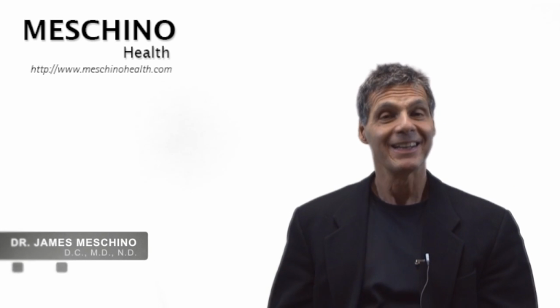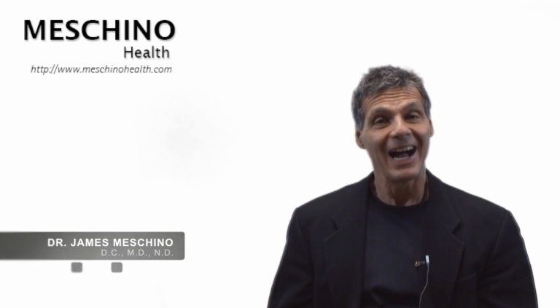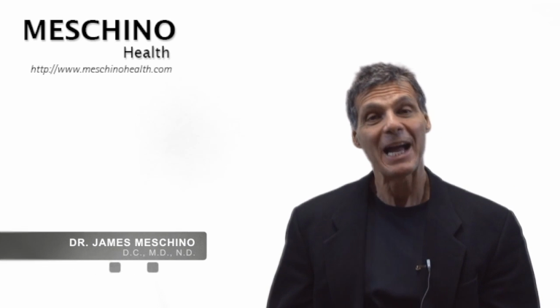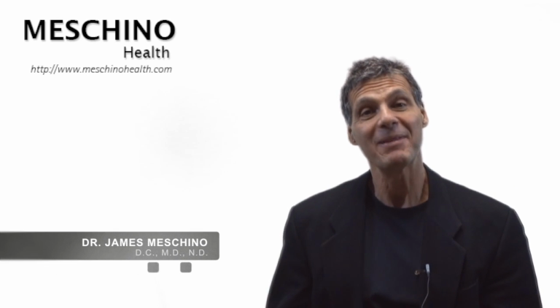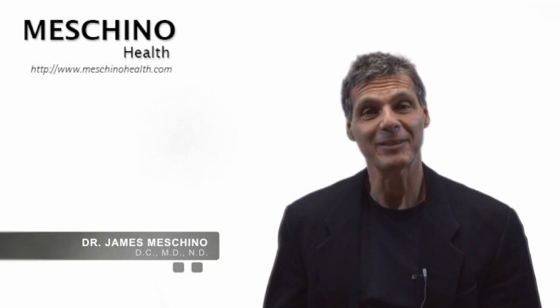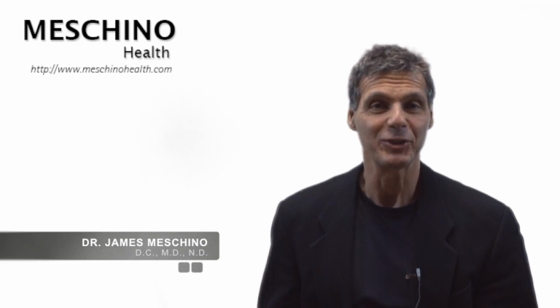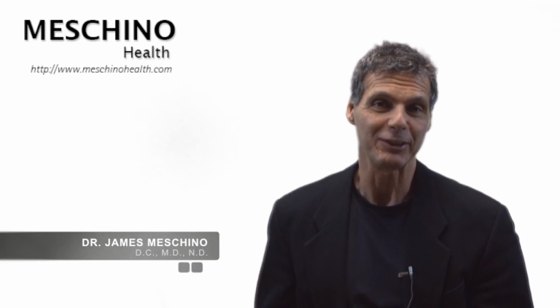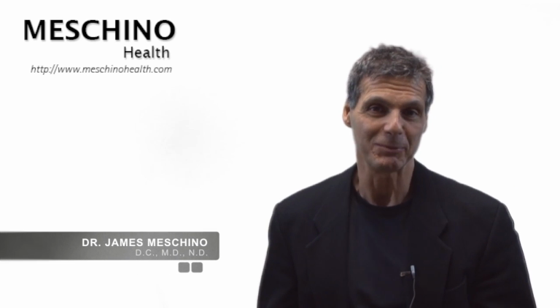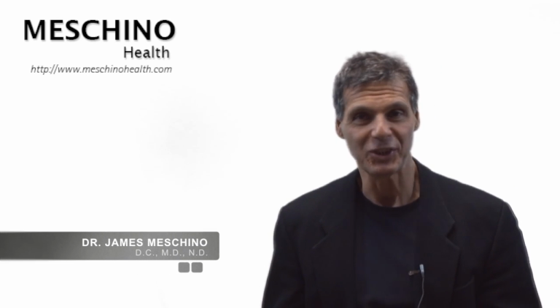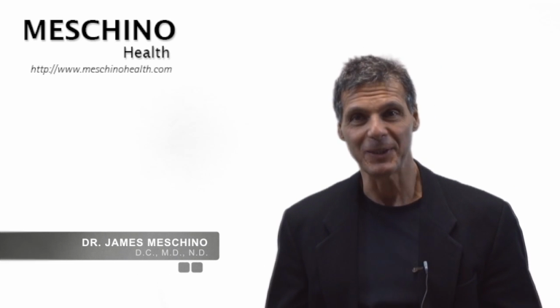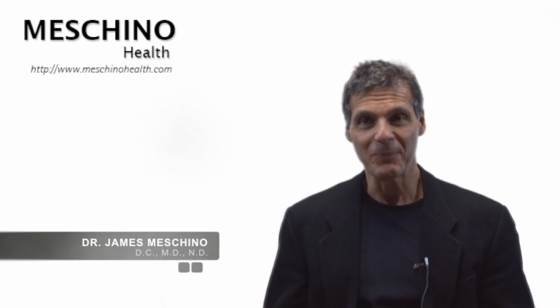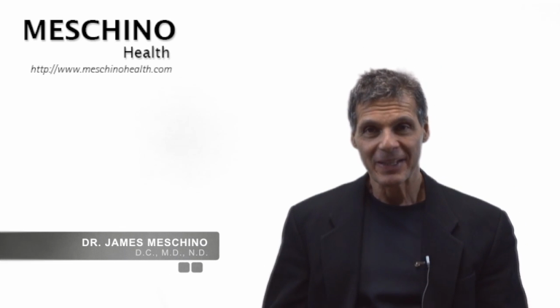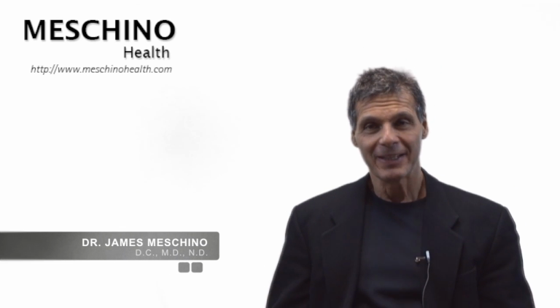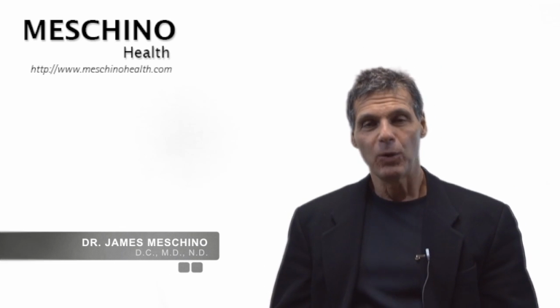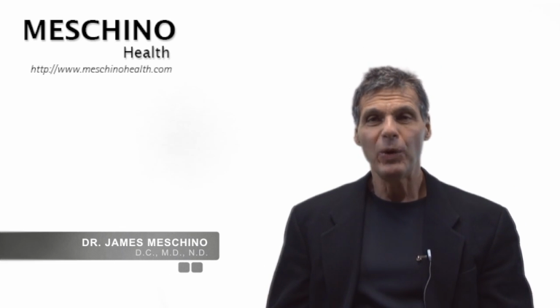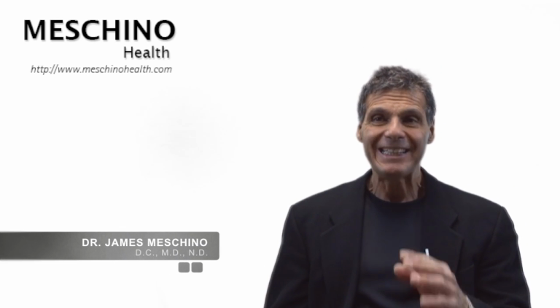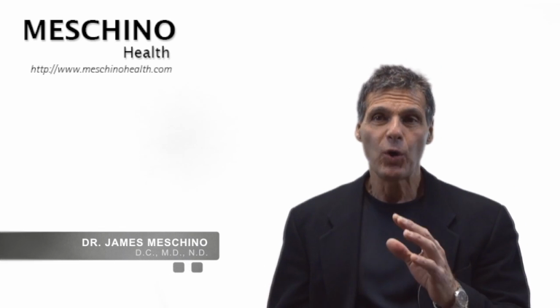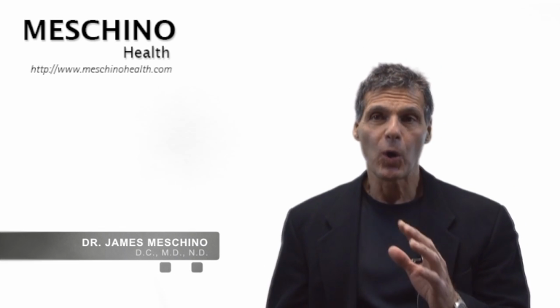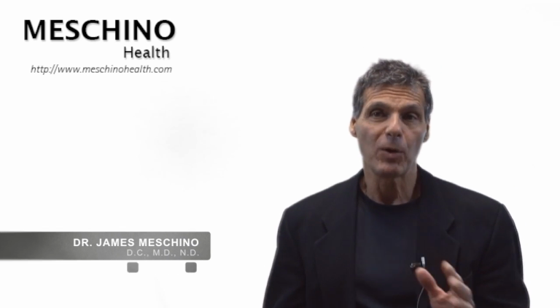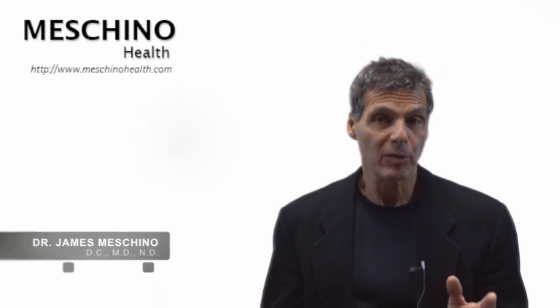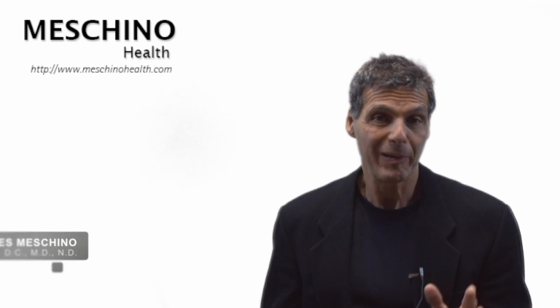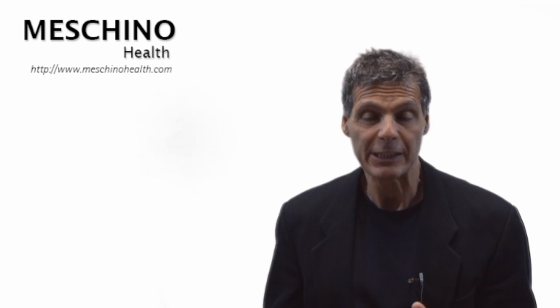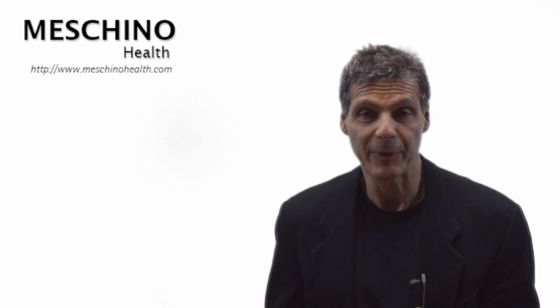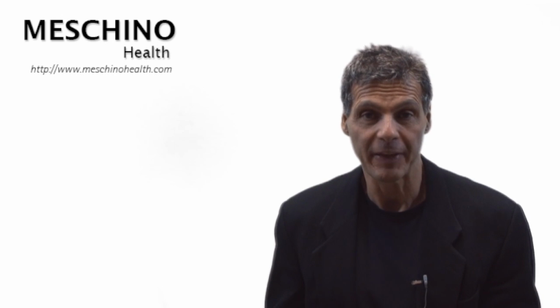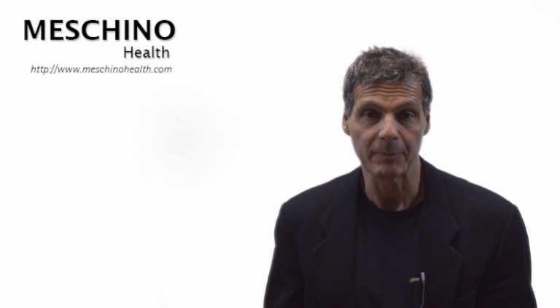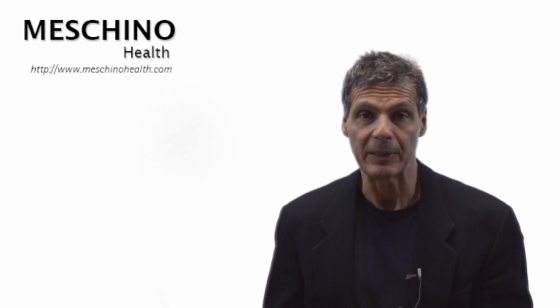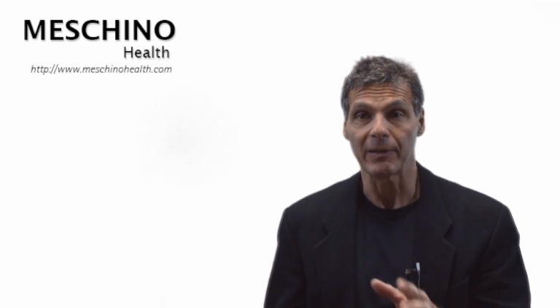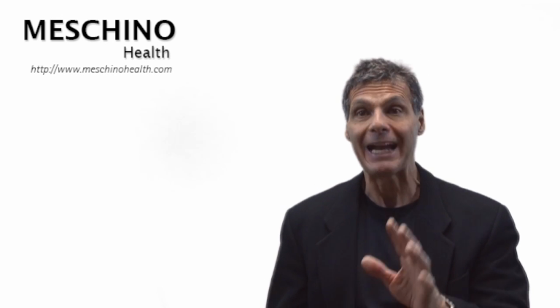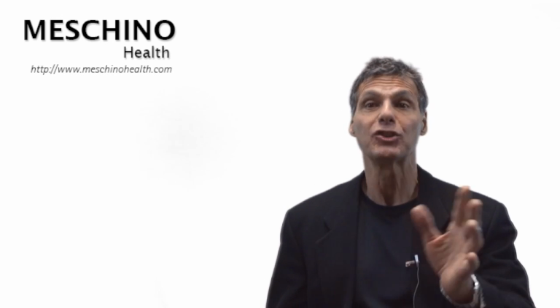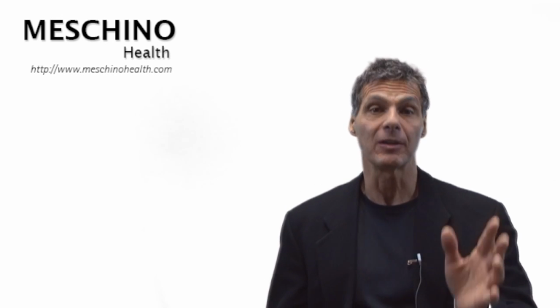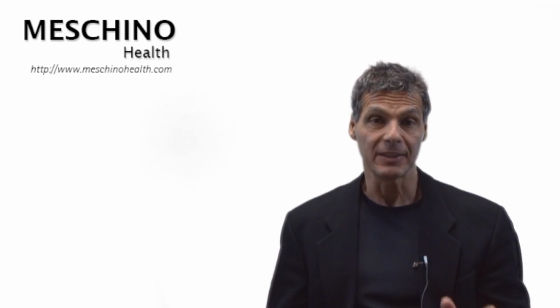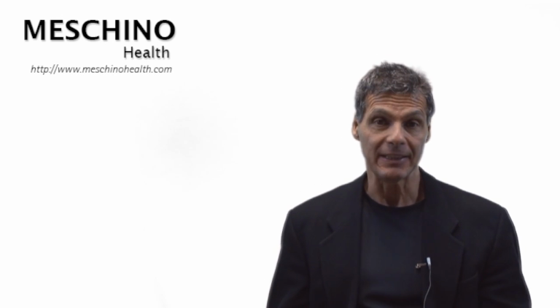Hi, I'm Dr. James Machino. What is Hormone Replacement Therapy or HRT?